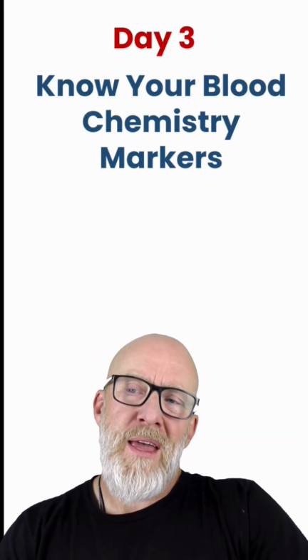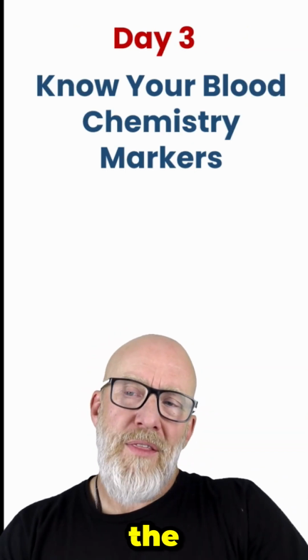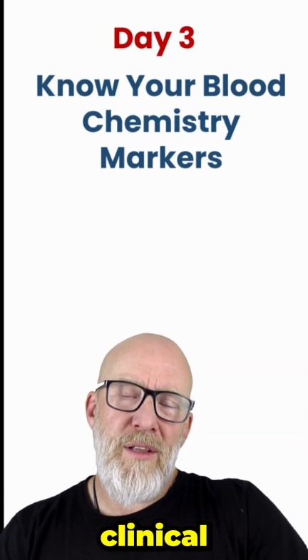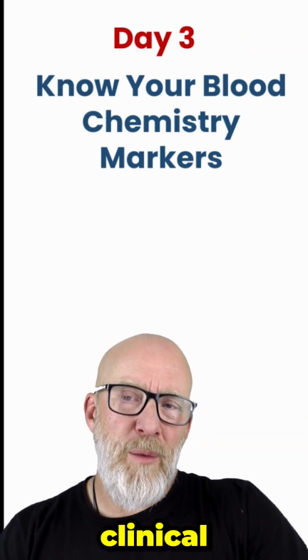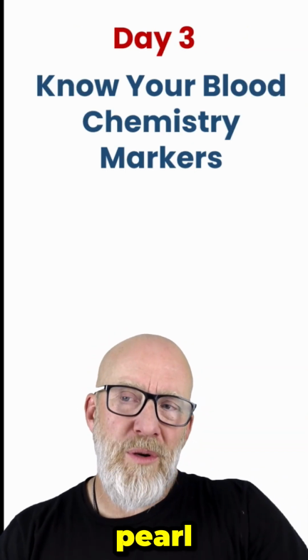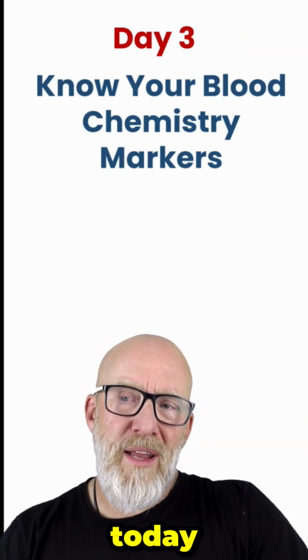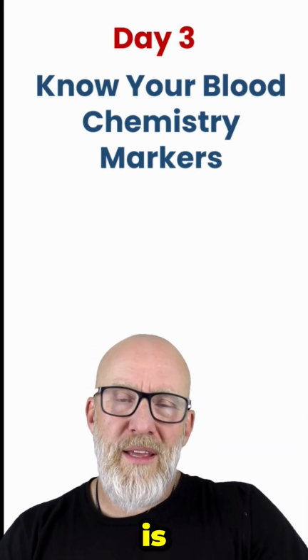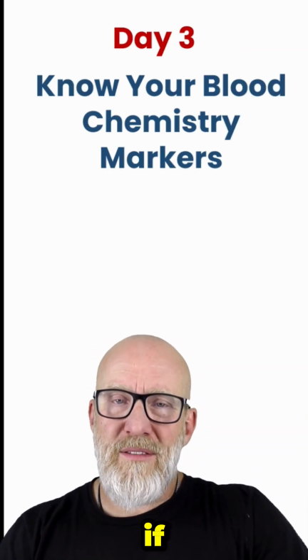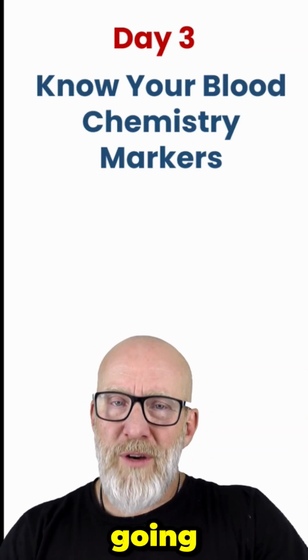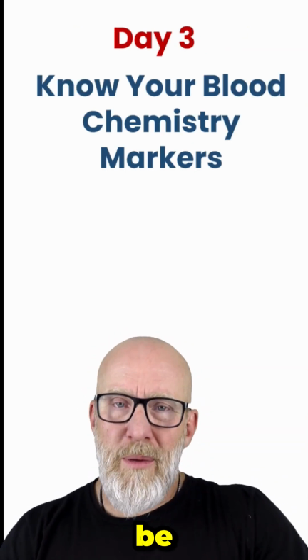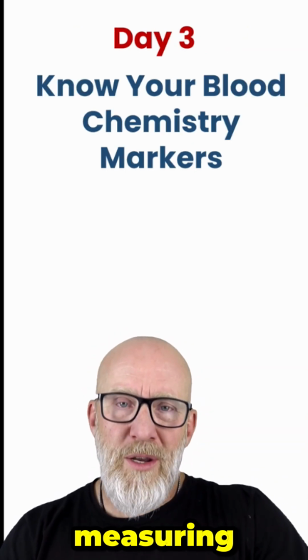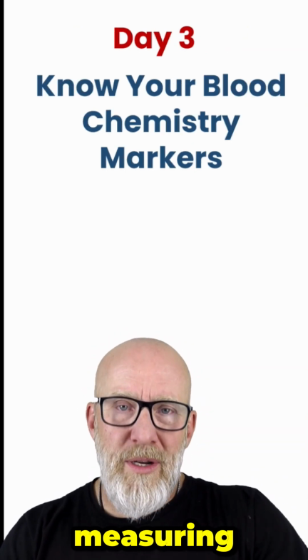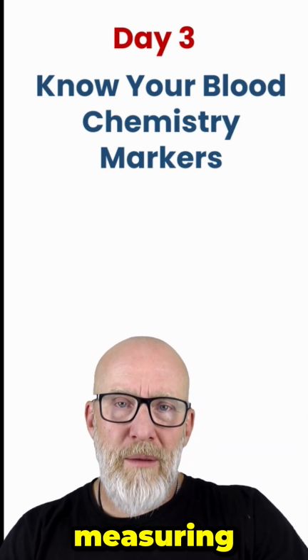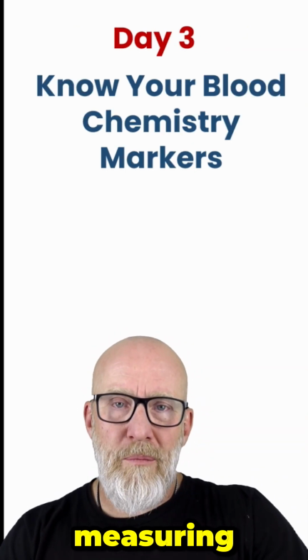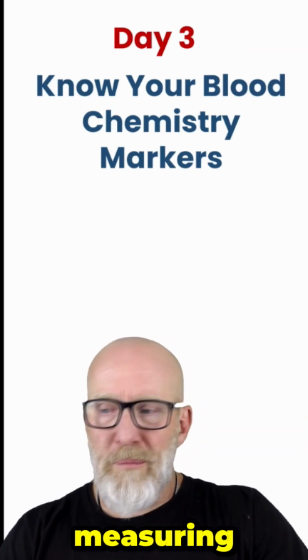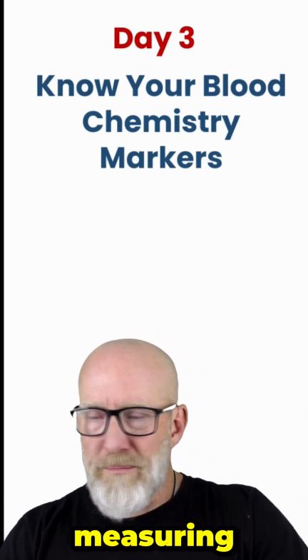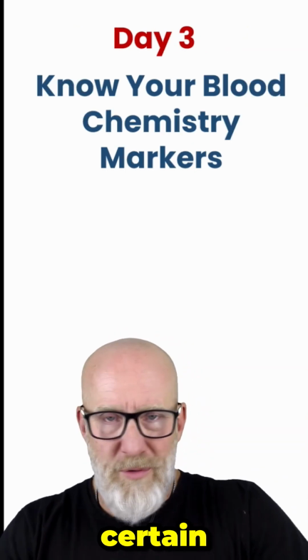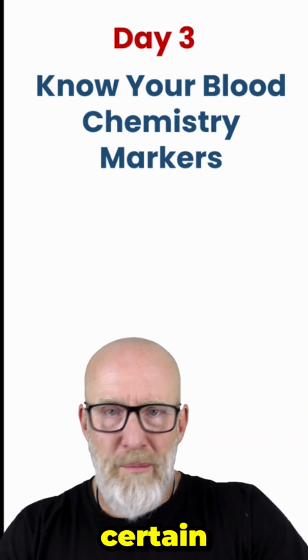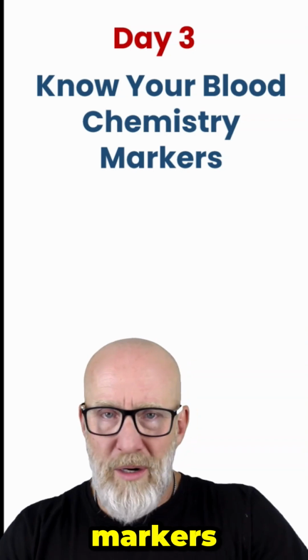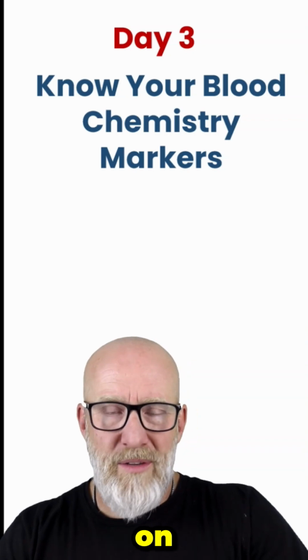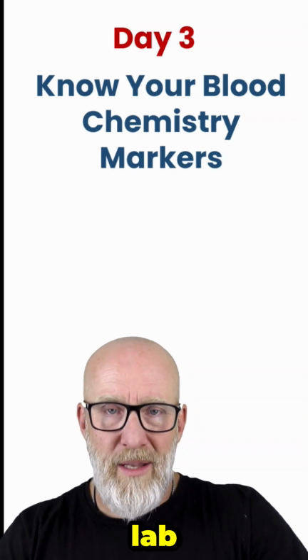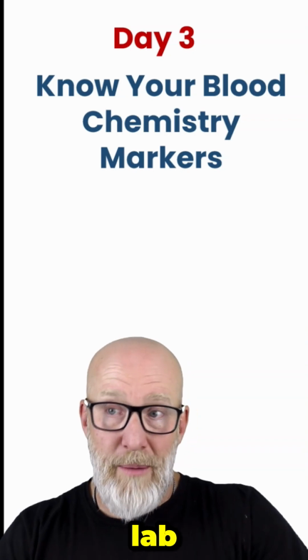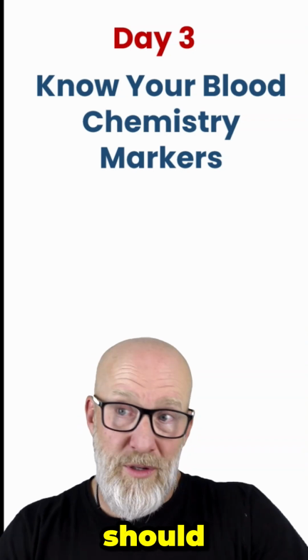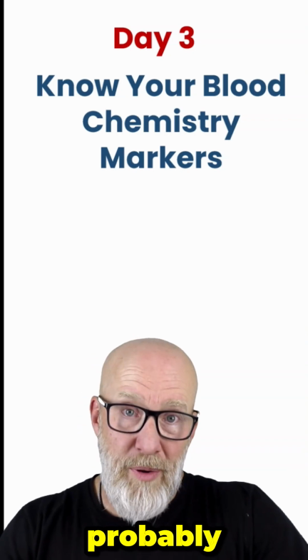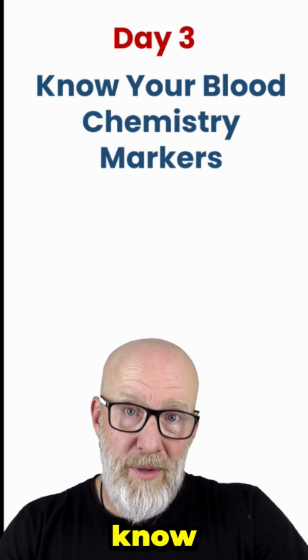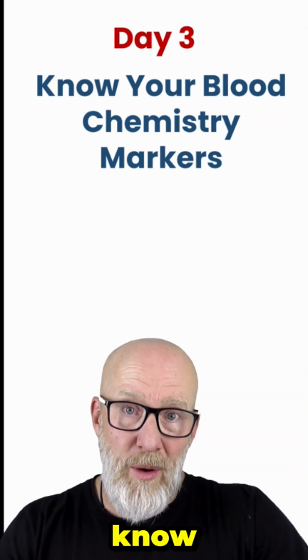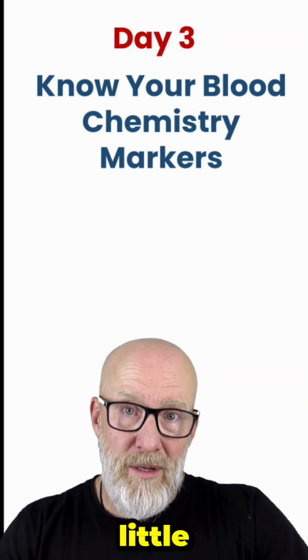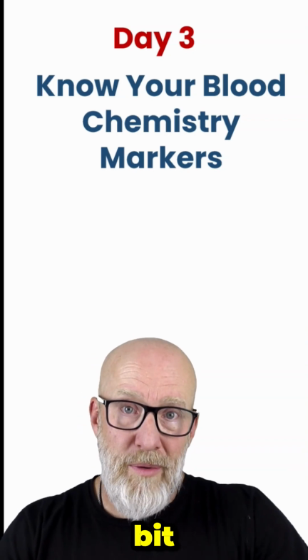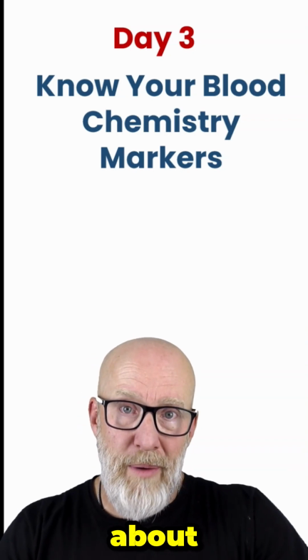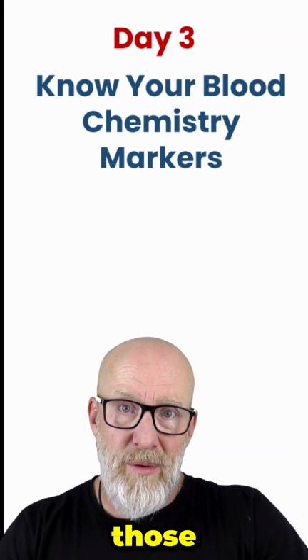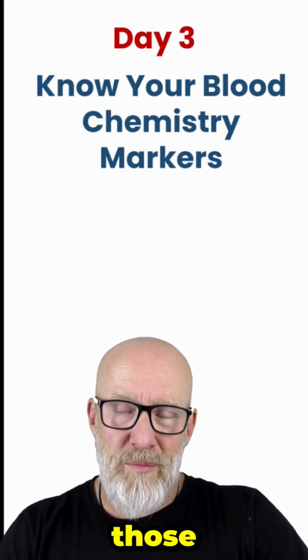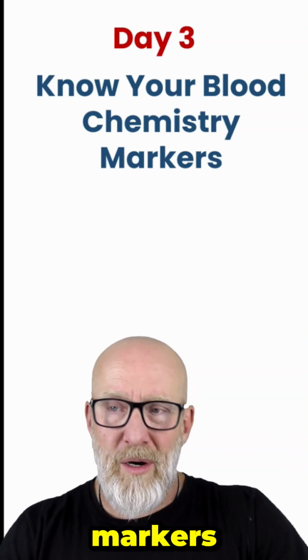The Clinical Pearl today is: if you're going to be measuring certain markers on a lab, you should probably know a little bit about those markers.